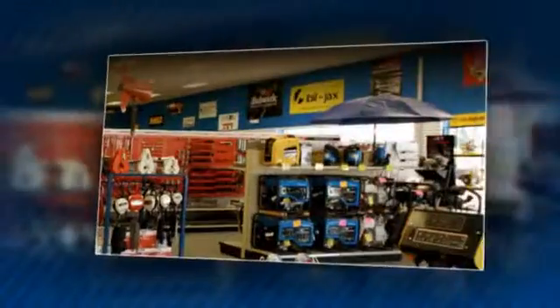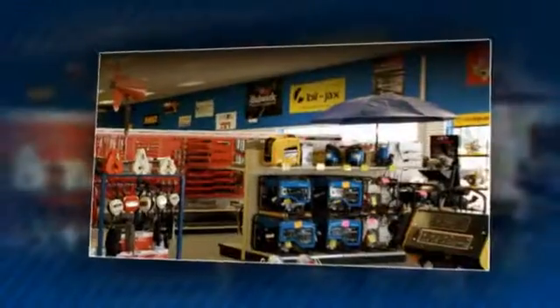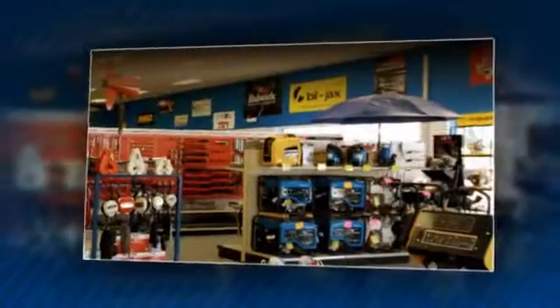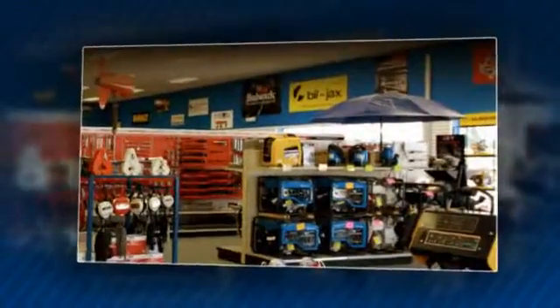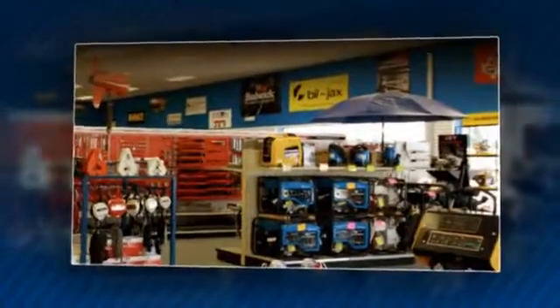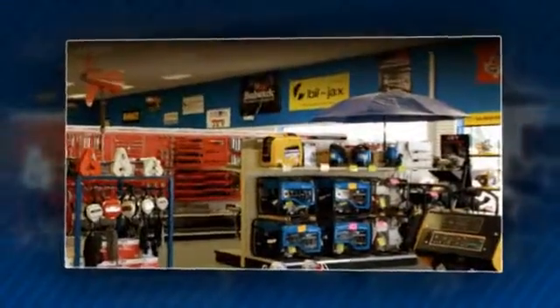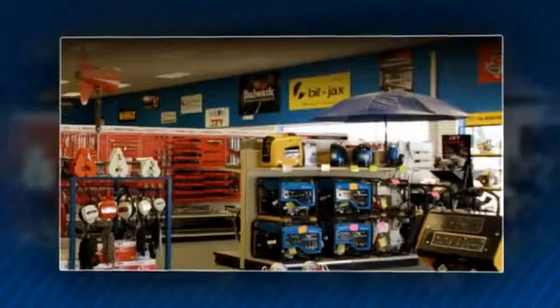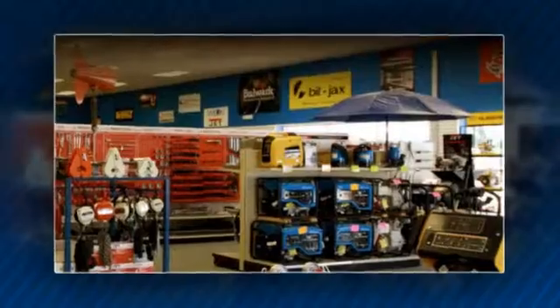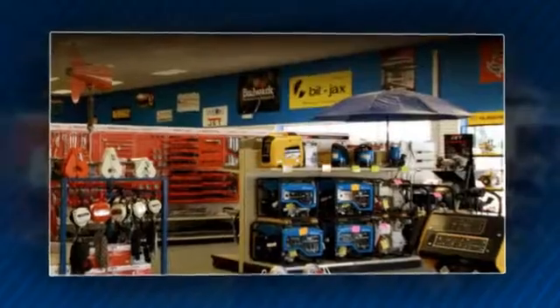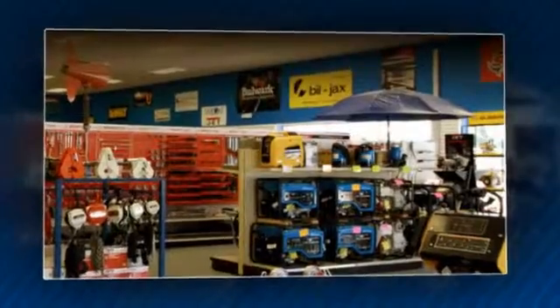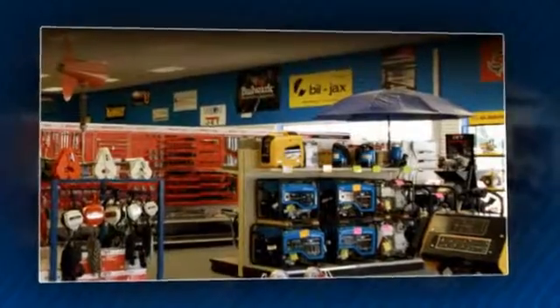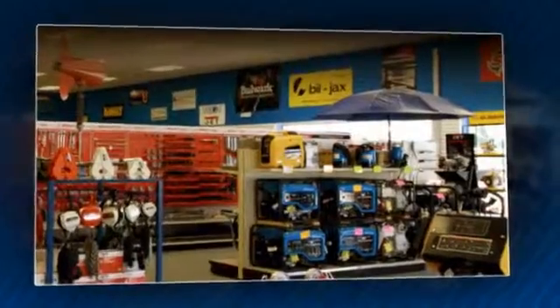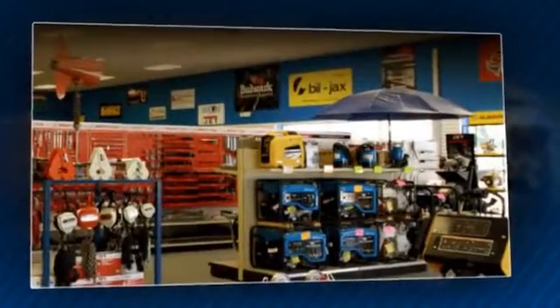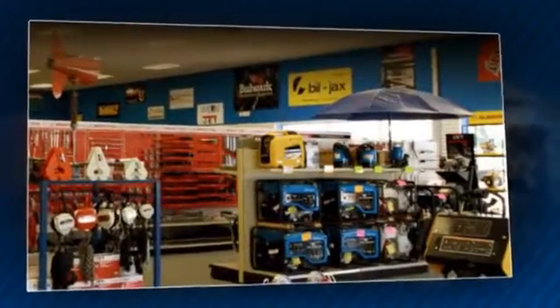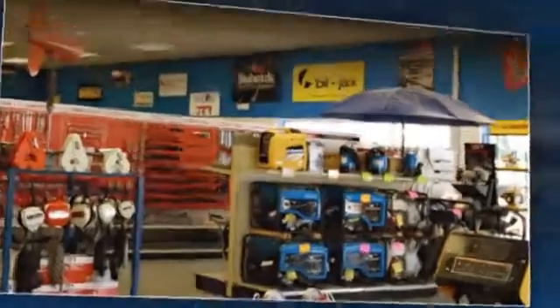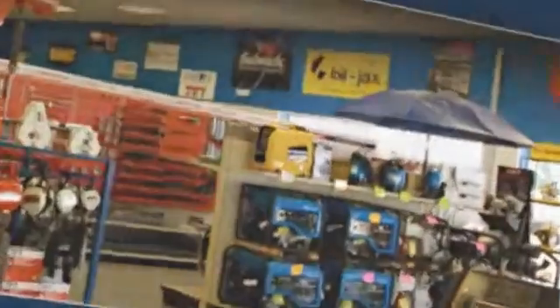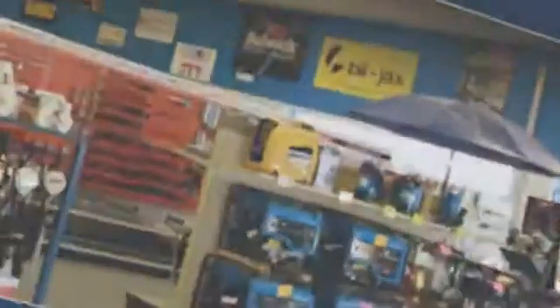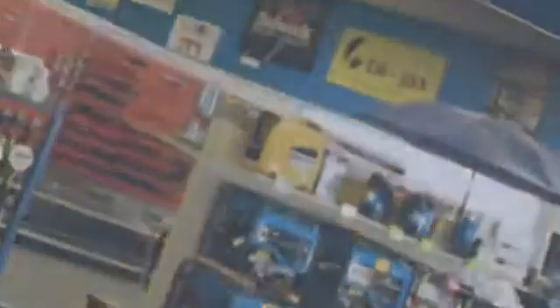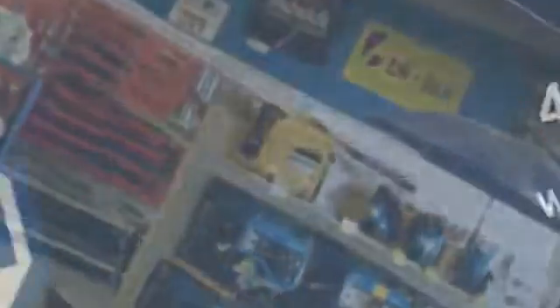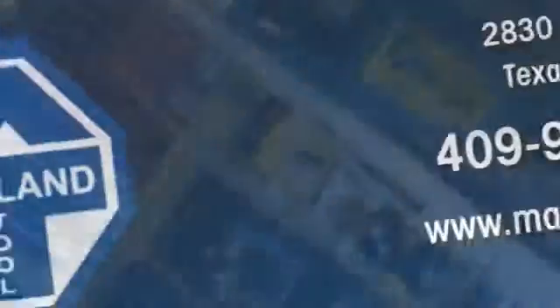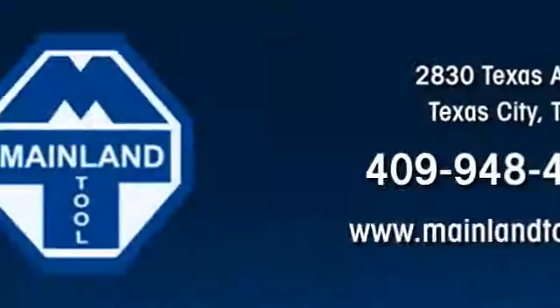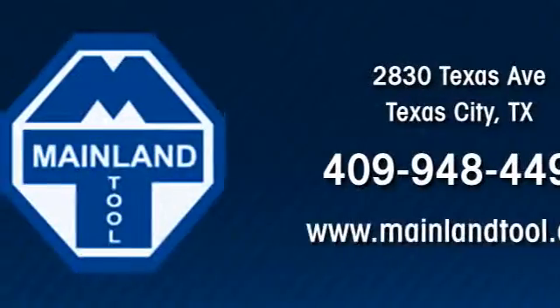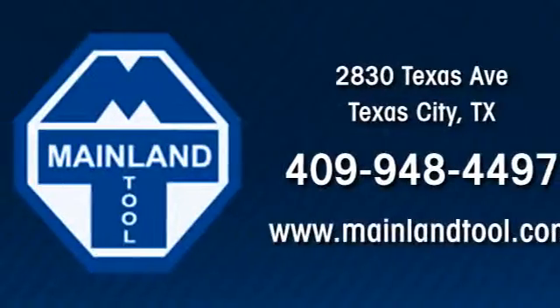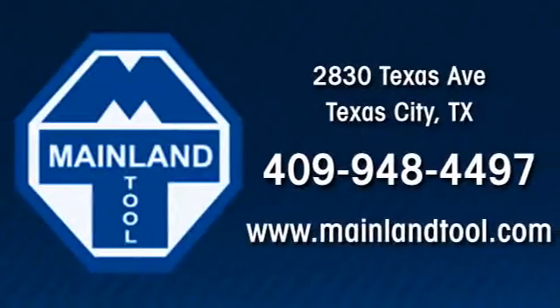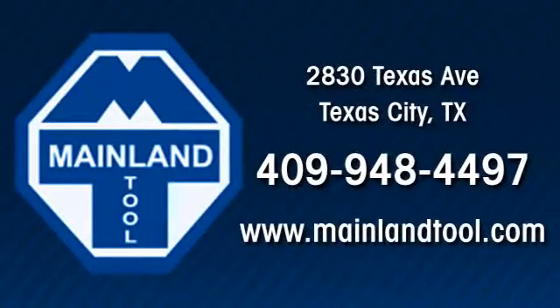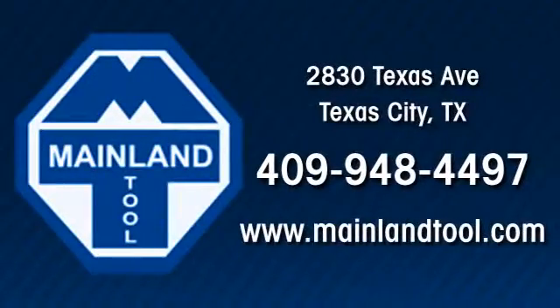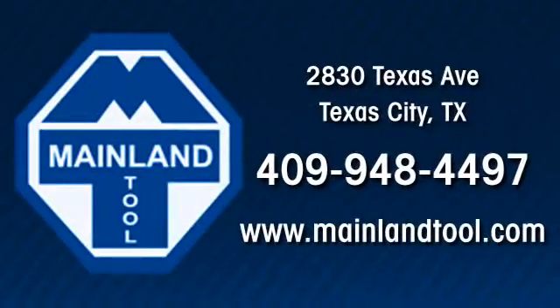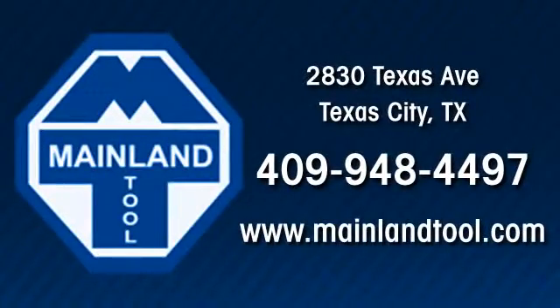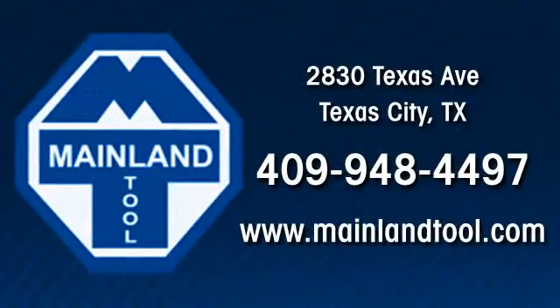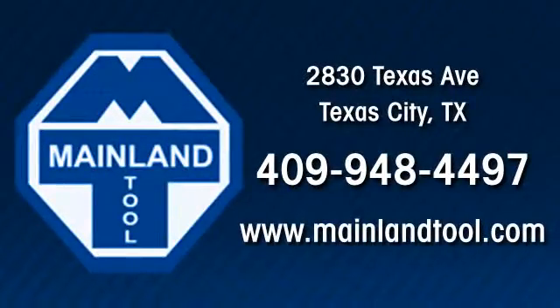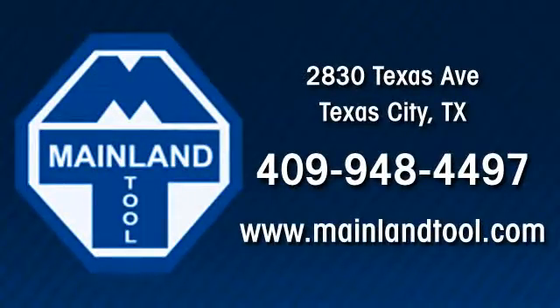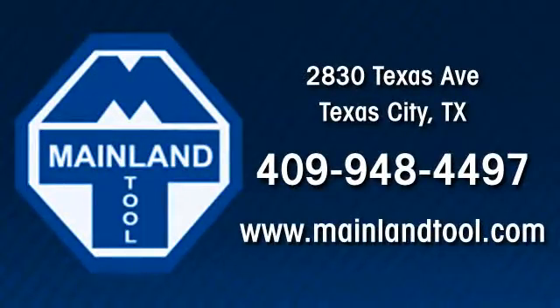Stop in, check our website, or give us a call, and we'll get you ready for the job ahead.